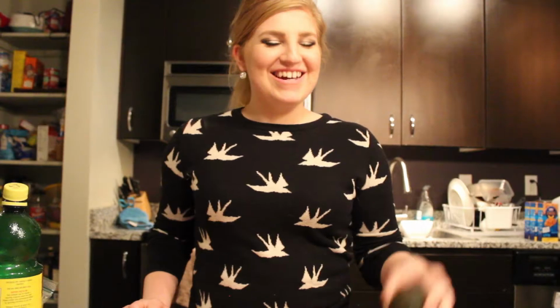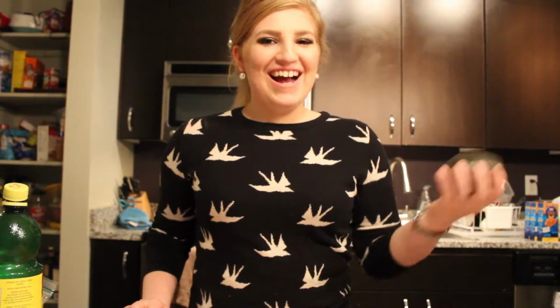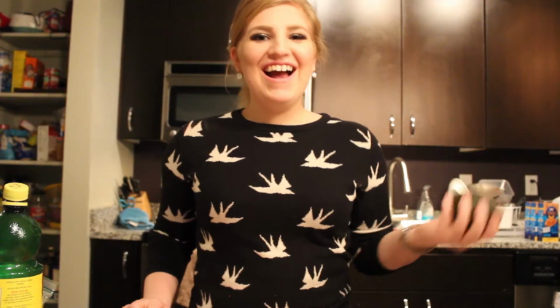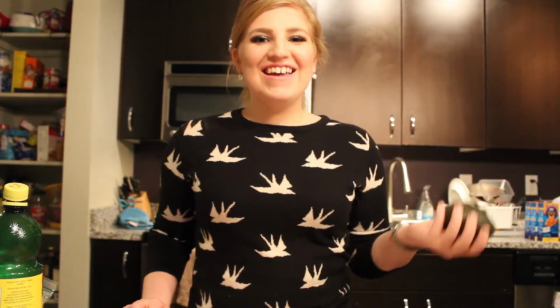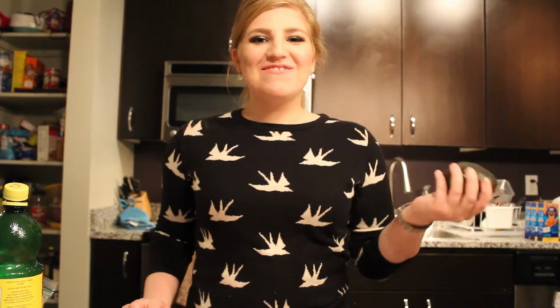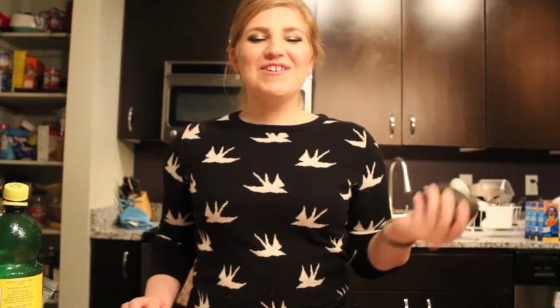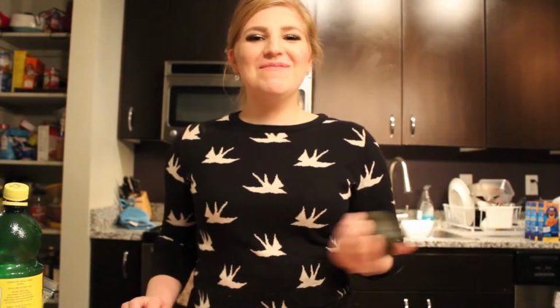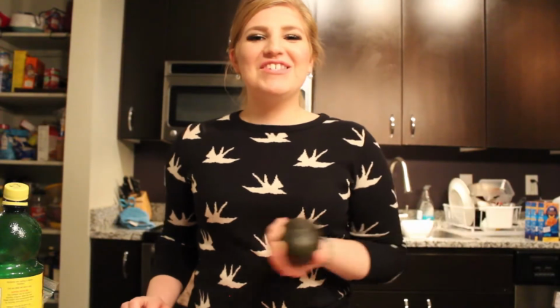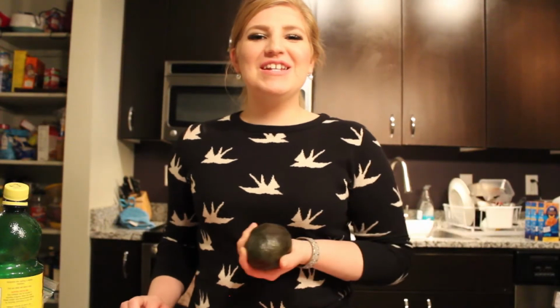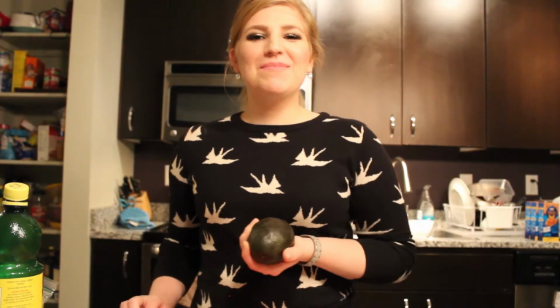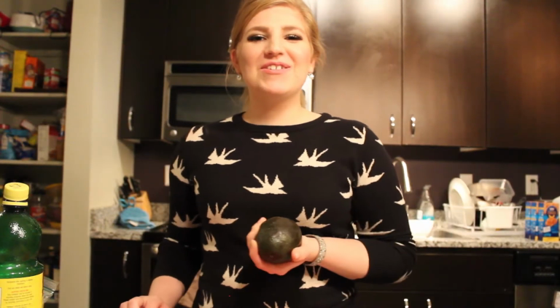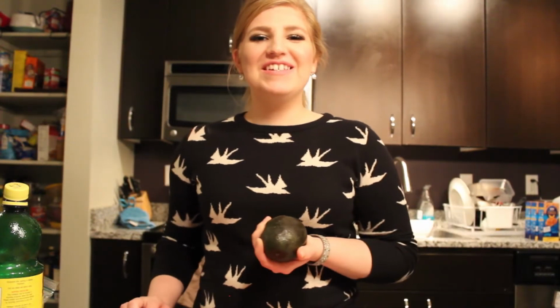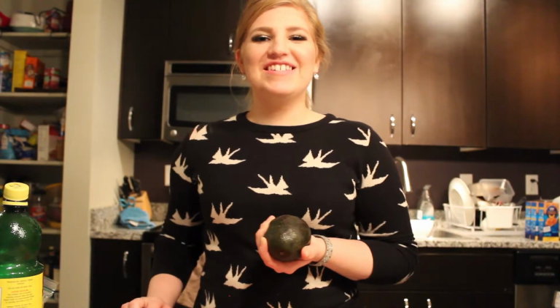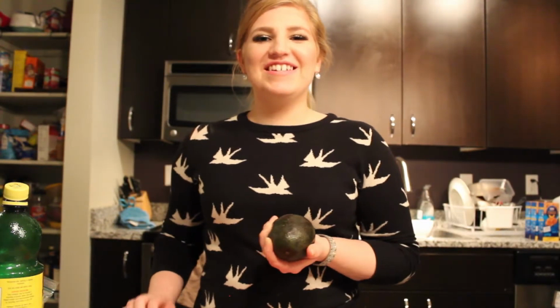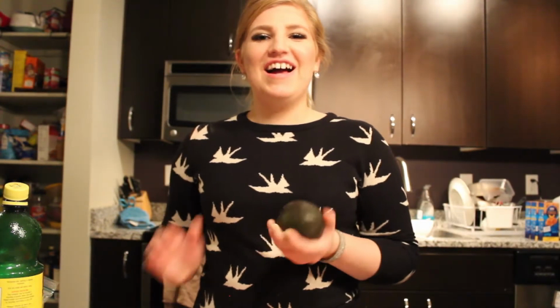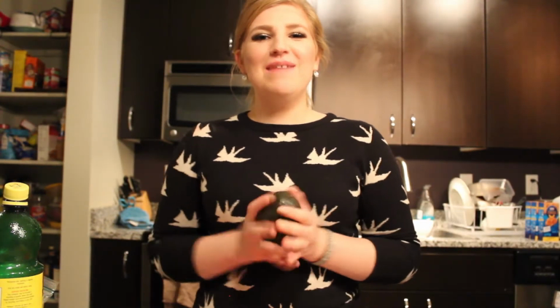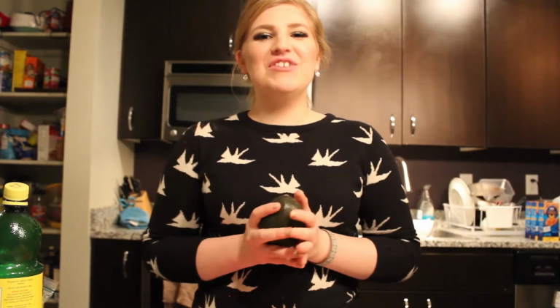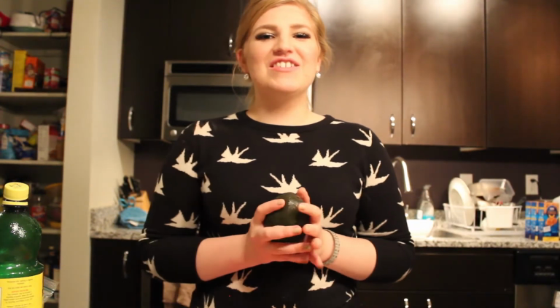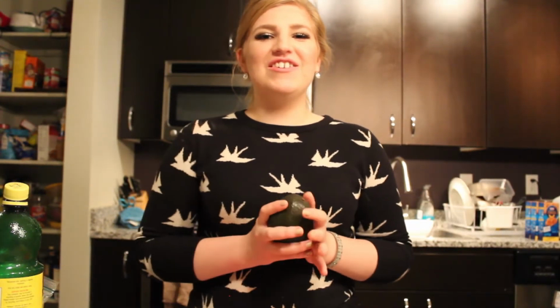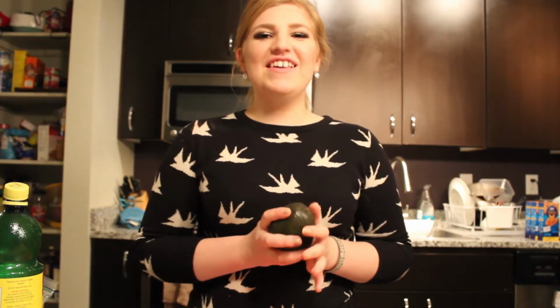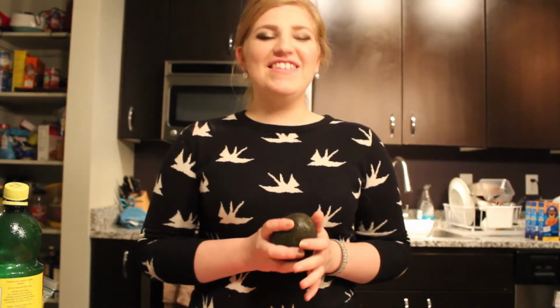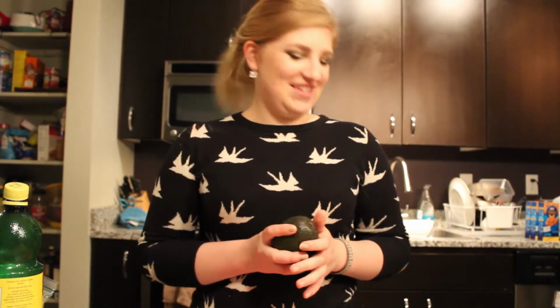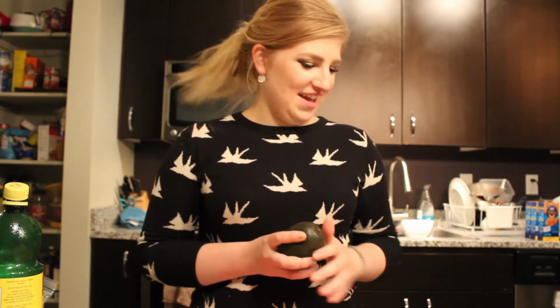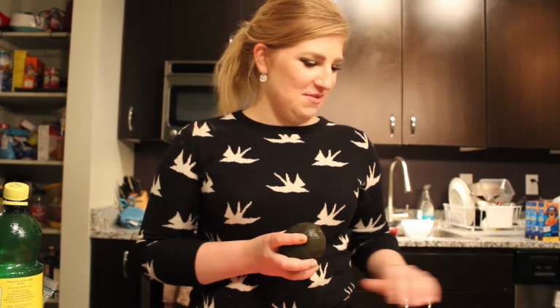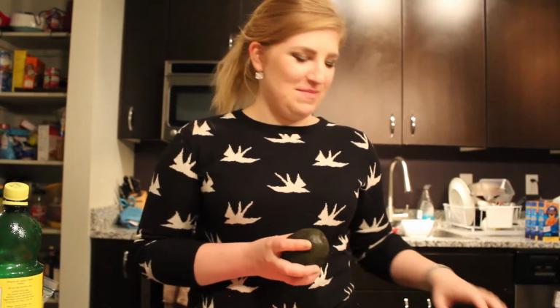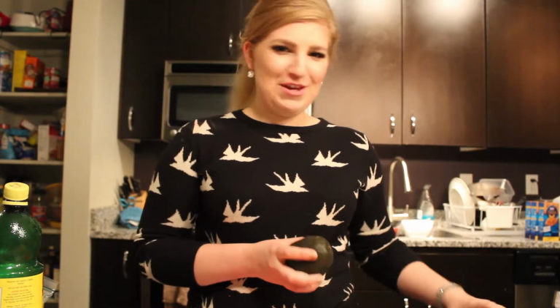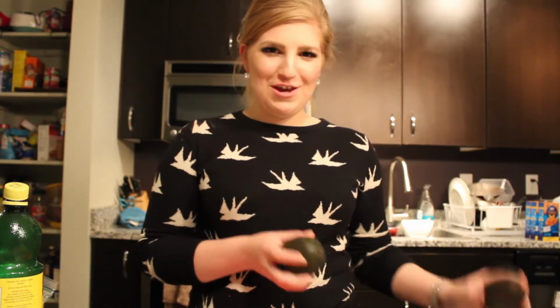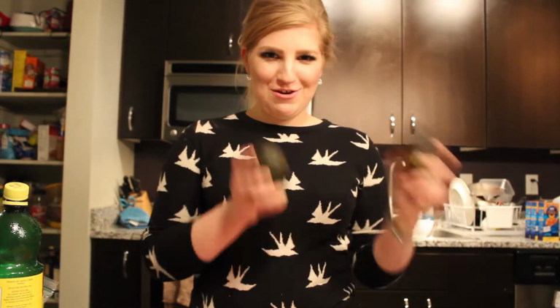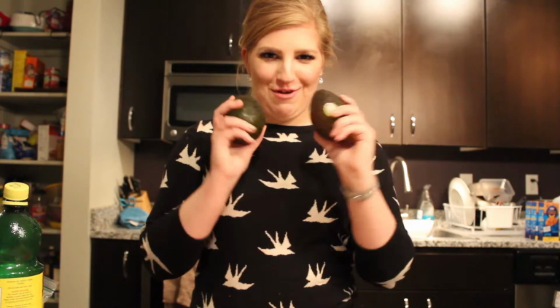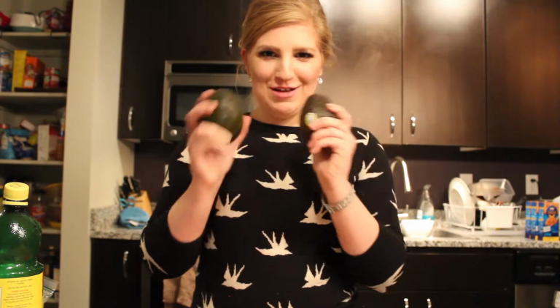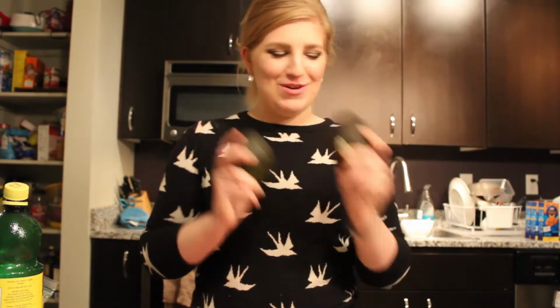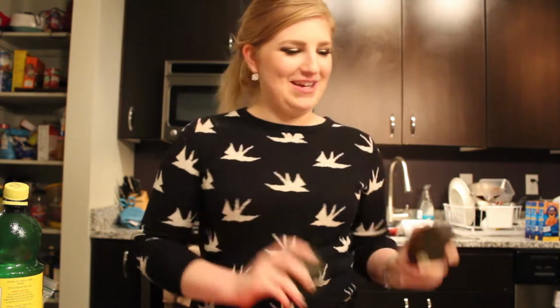Hi! Welcome to Jenna's Sparkling Kitchen. I'm Jenna Skronecki and today we're making guacamole.